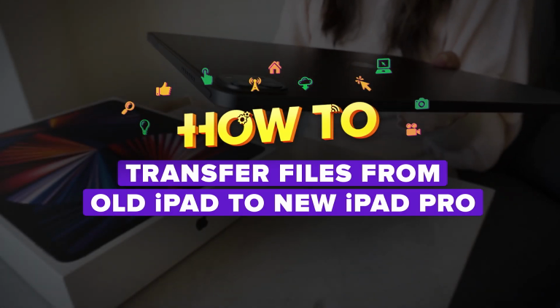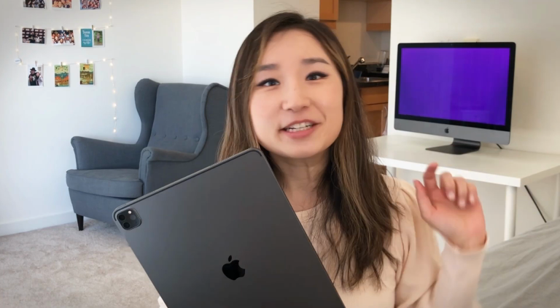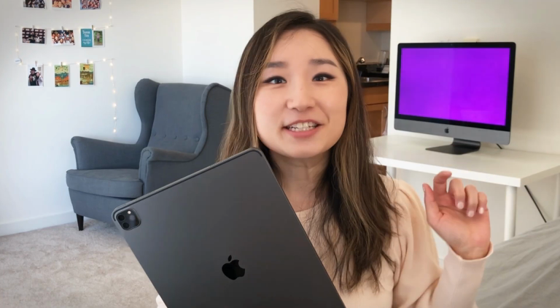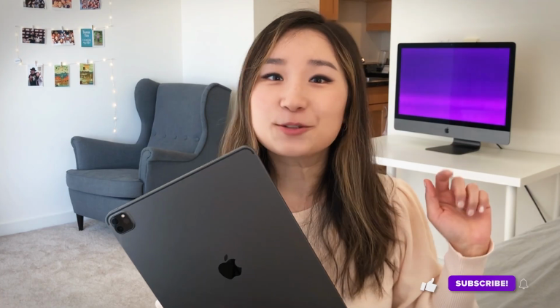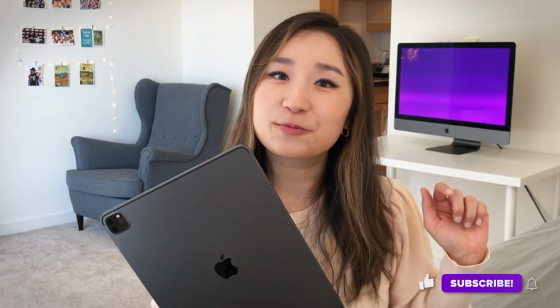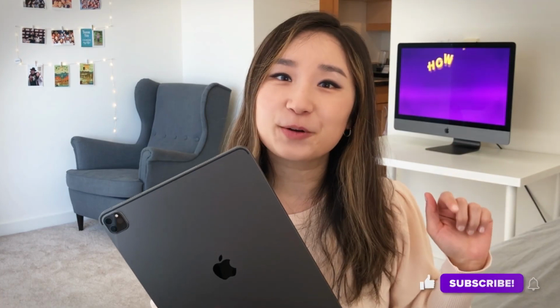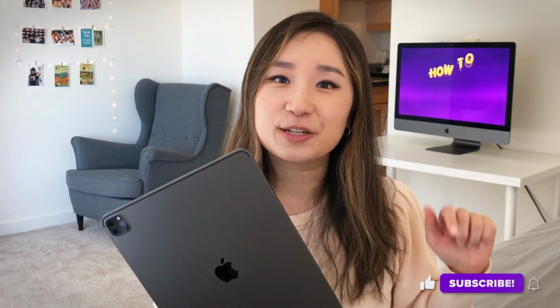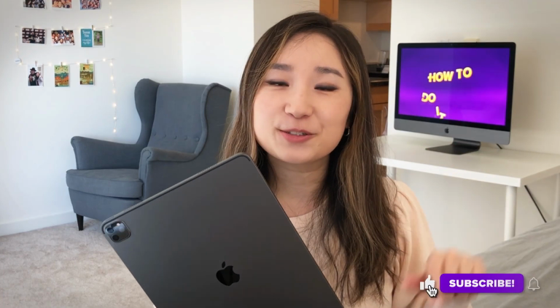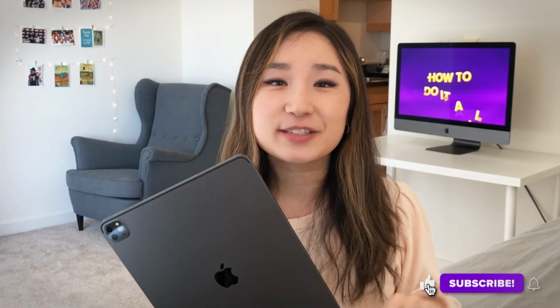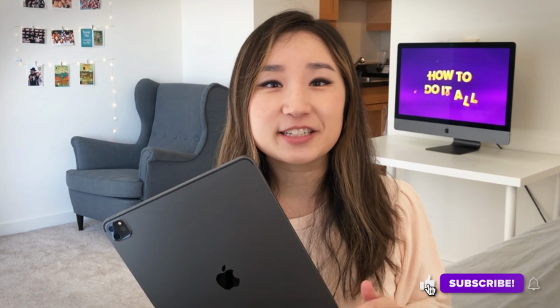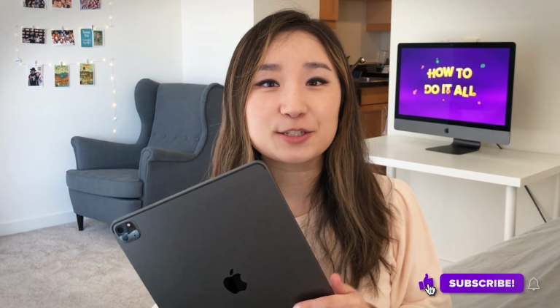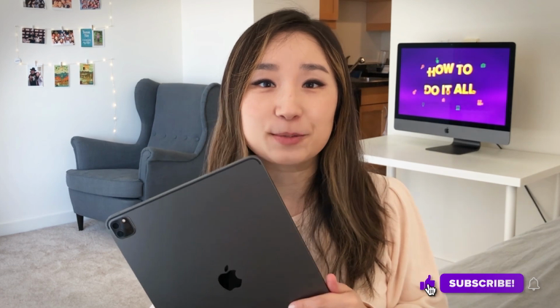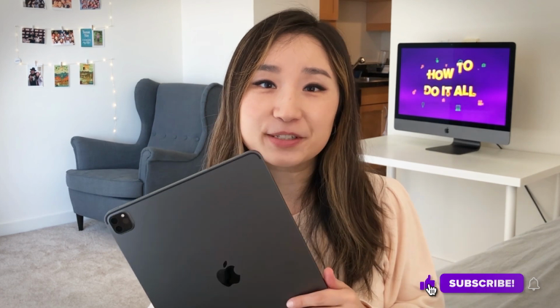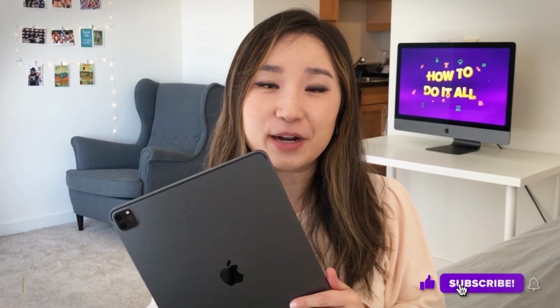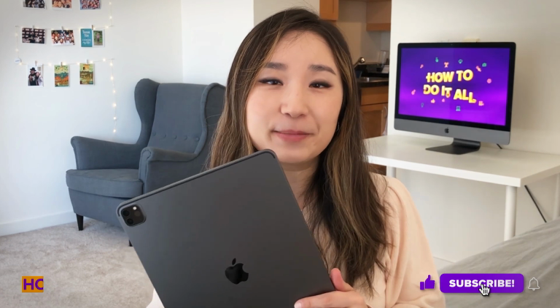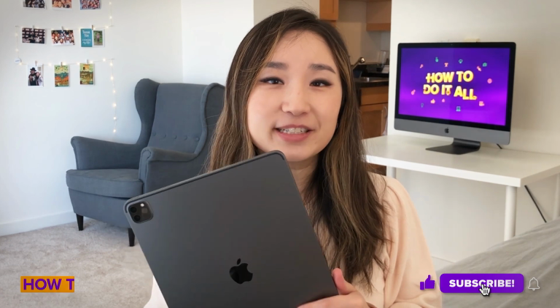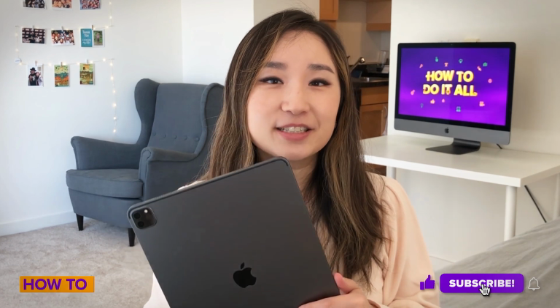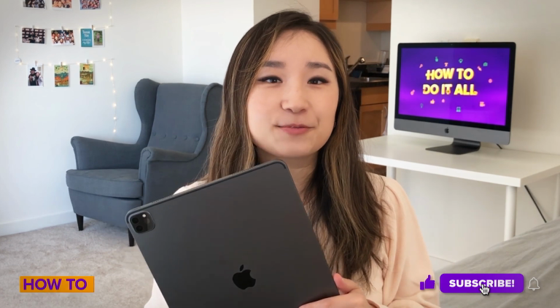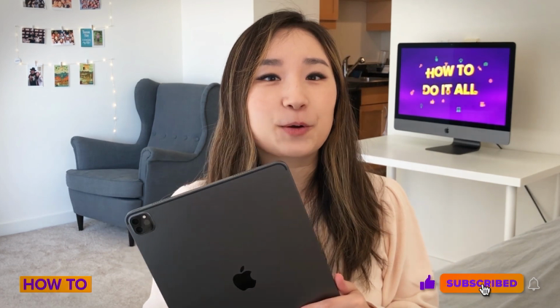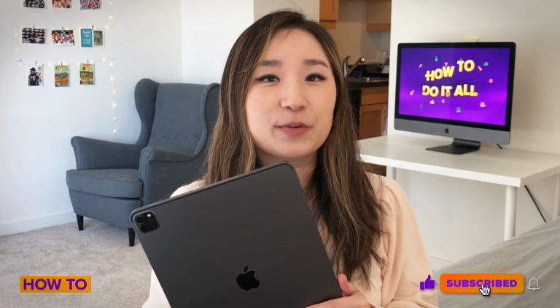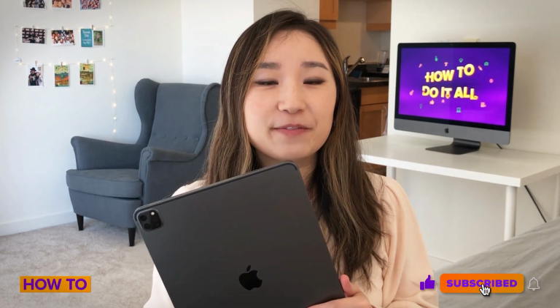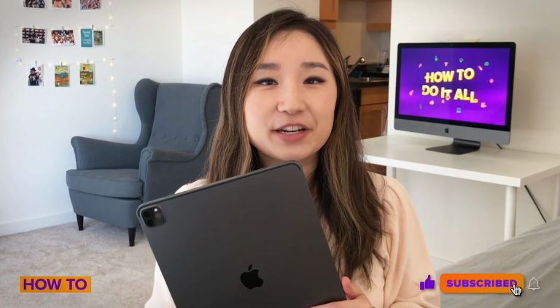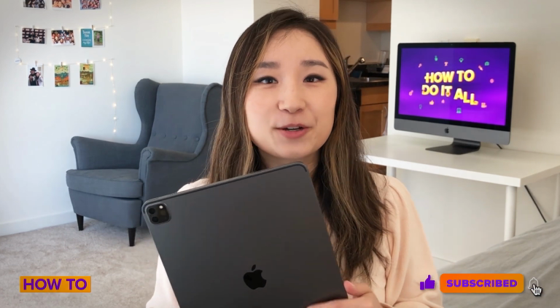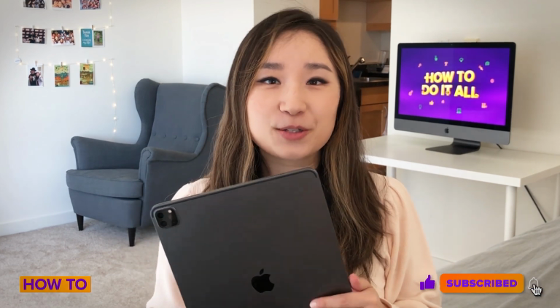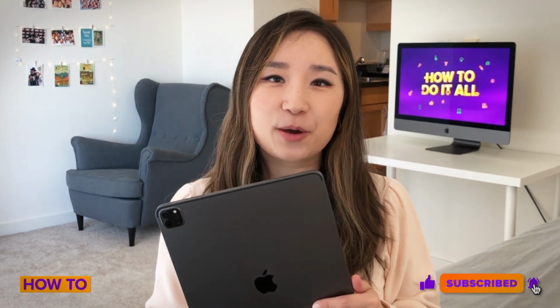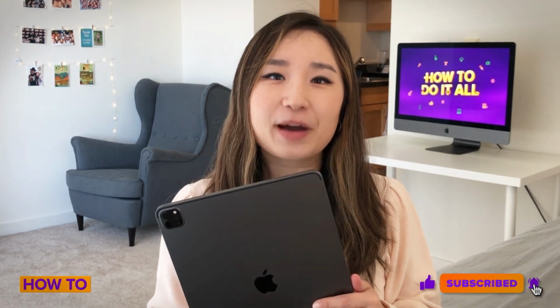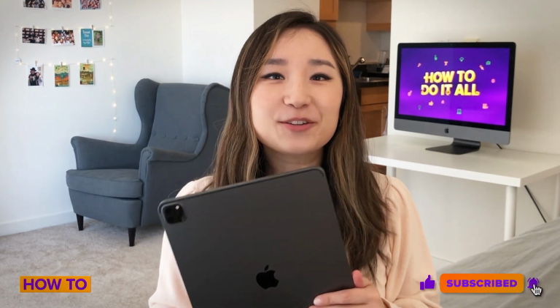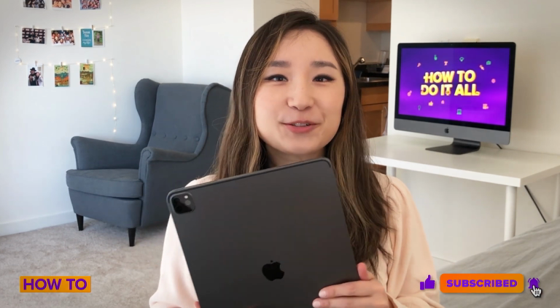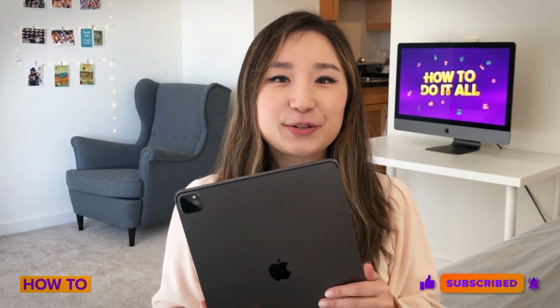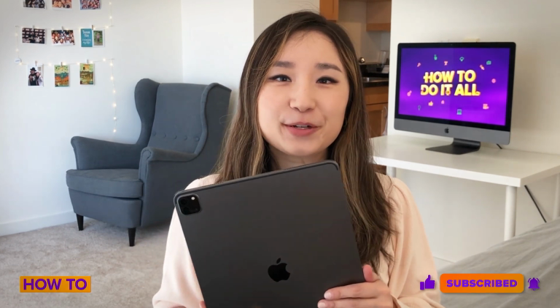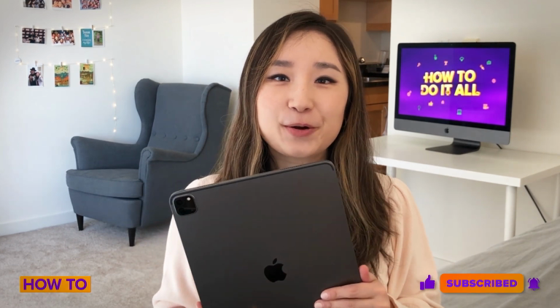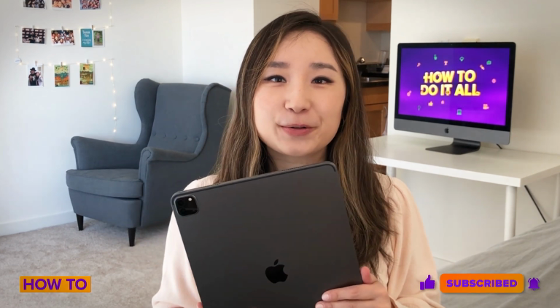Please don't forget to click the subscribe button for more videos of how to do it all.